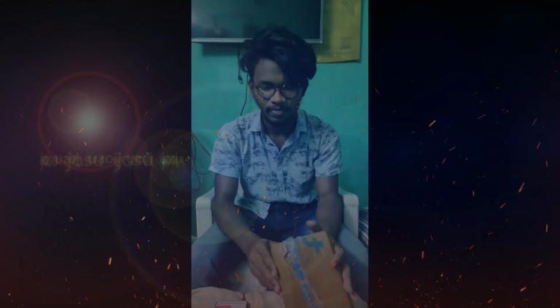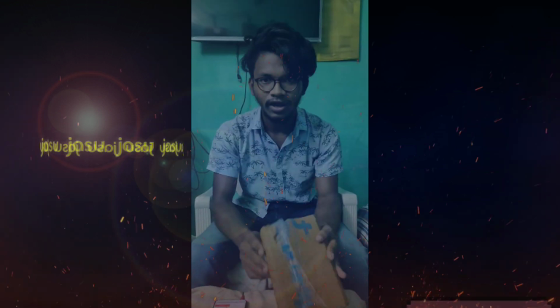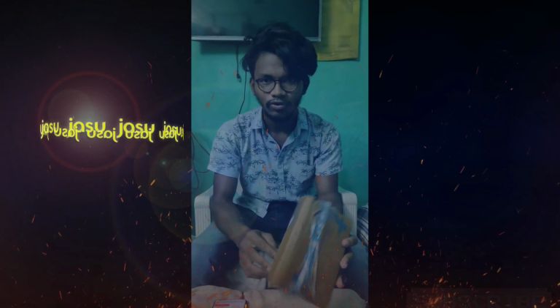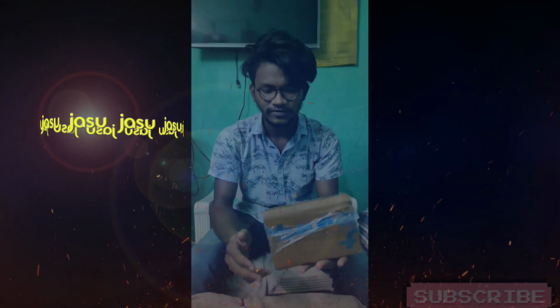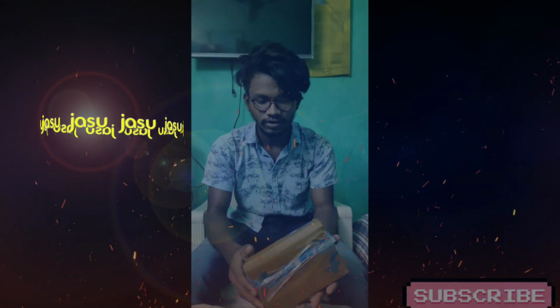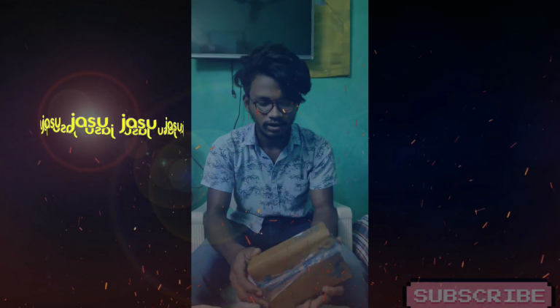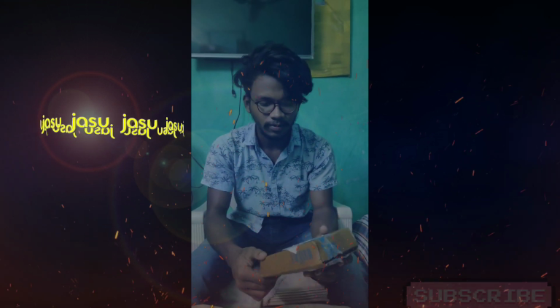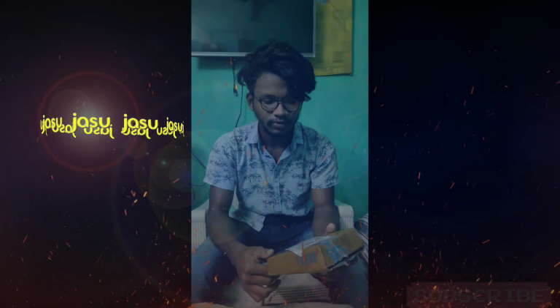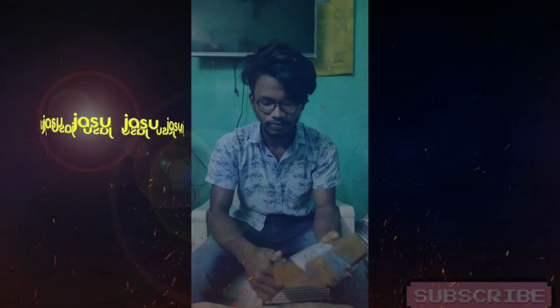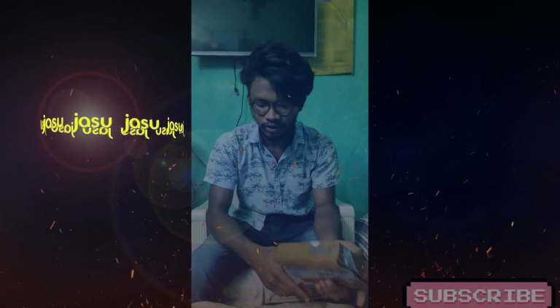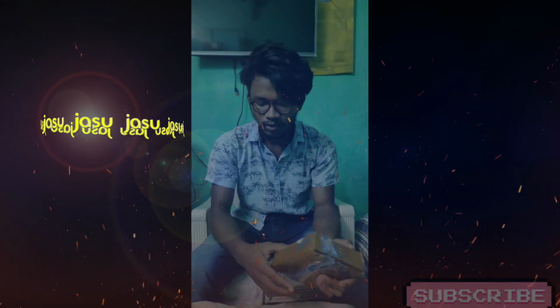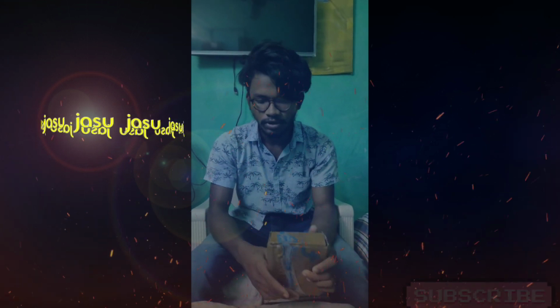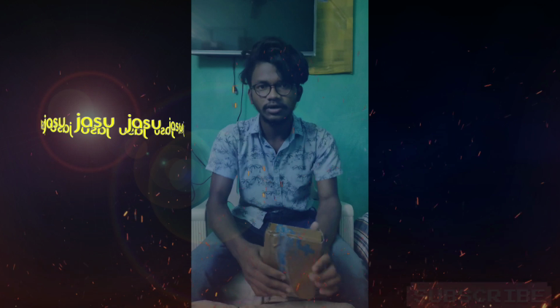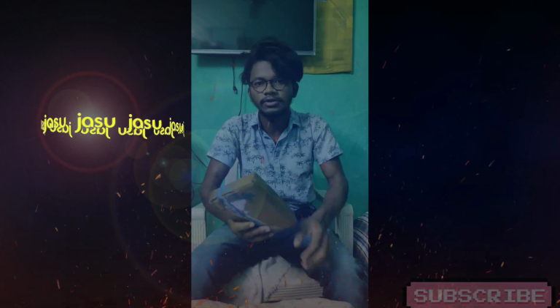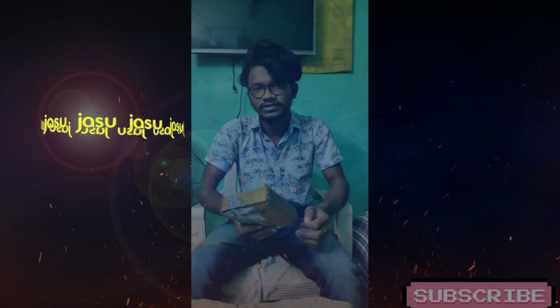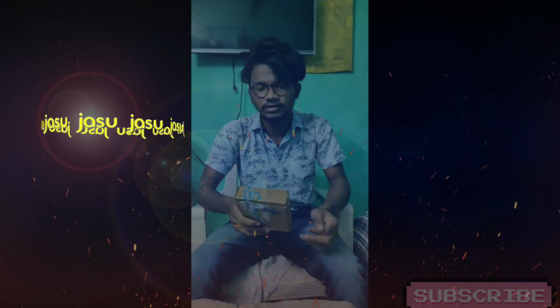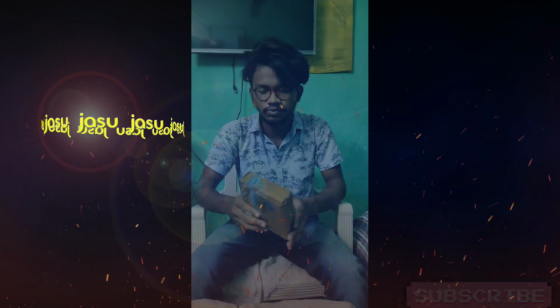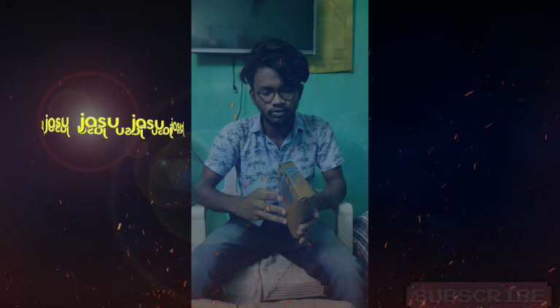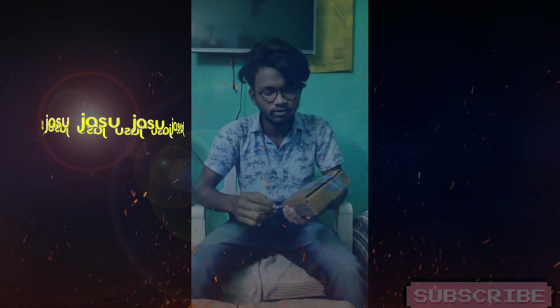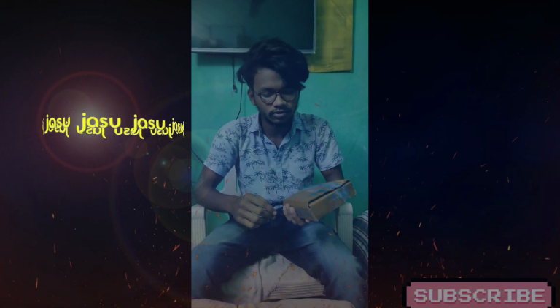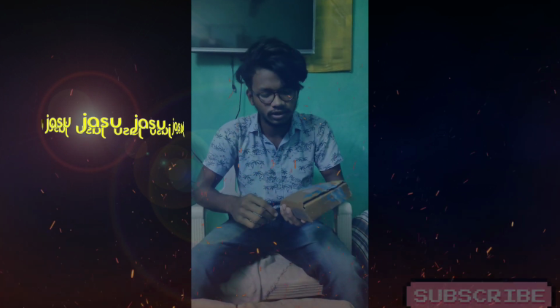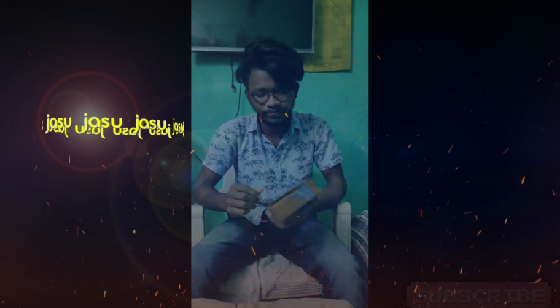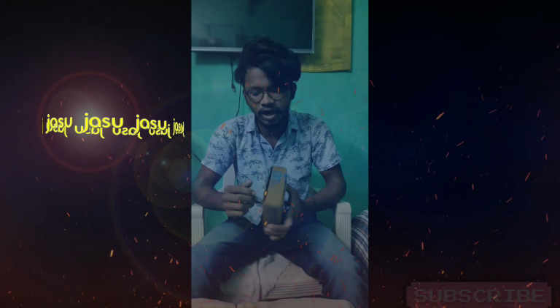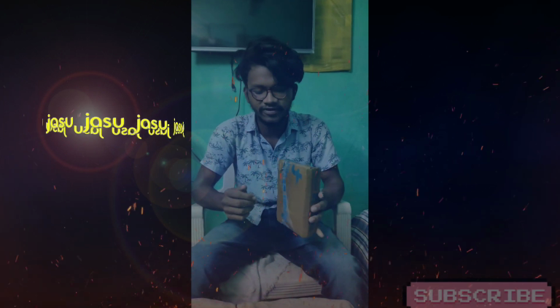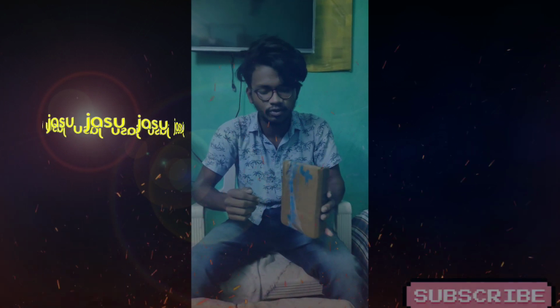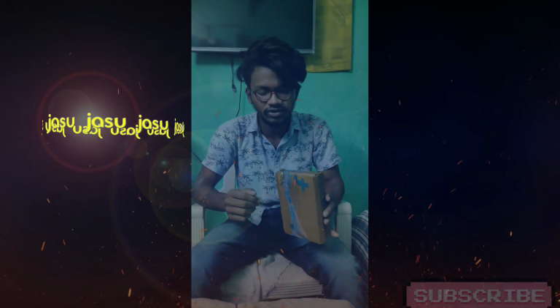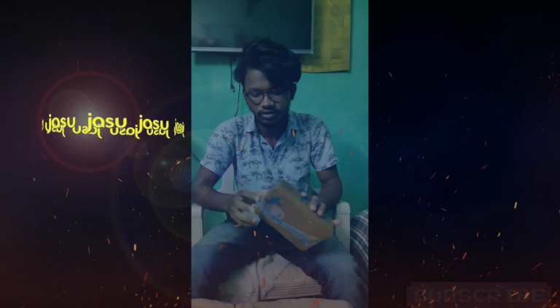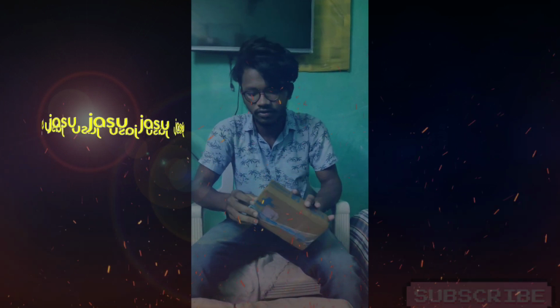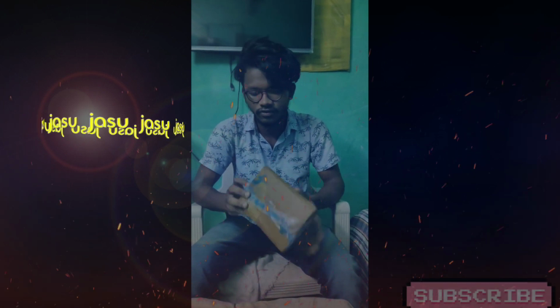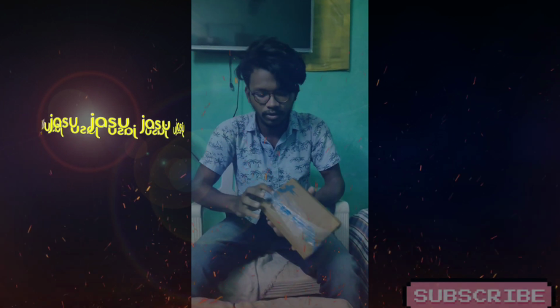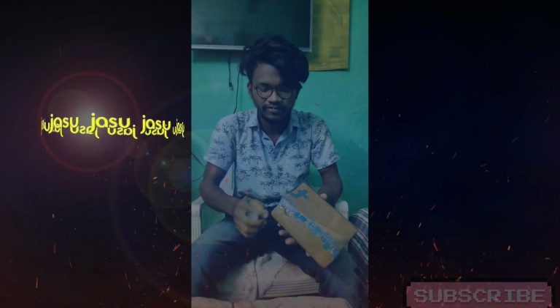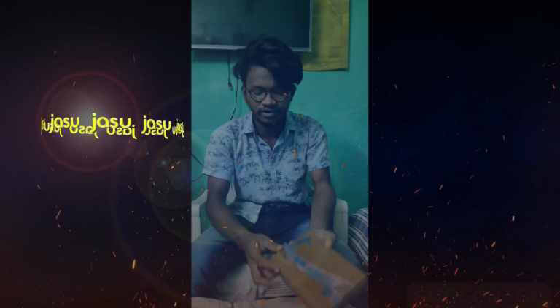Hello friends! I'm here with the Realme Buds Q Bluetooth earphones, and I'm going to unbox it.